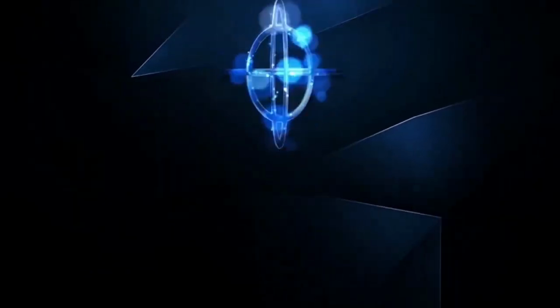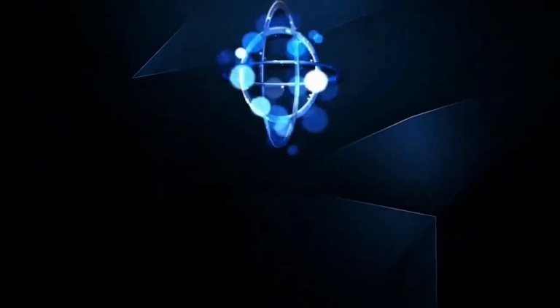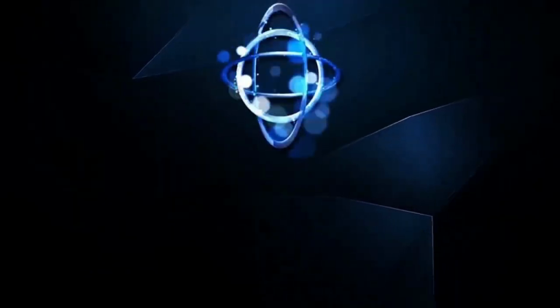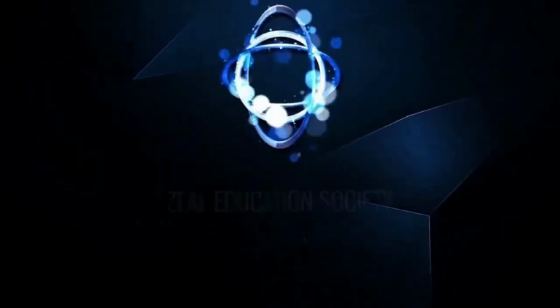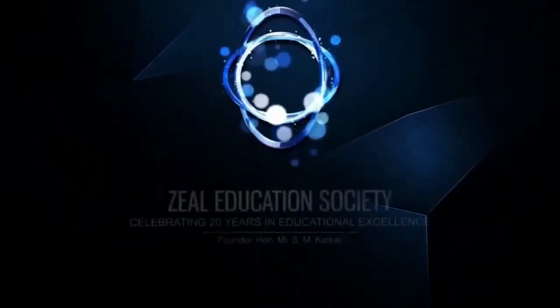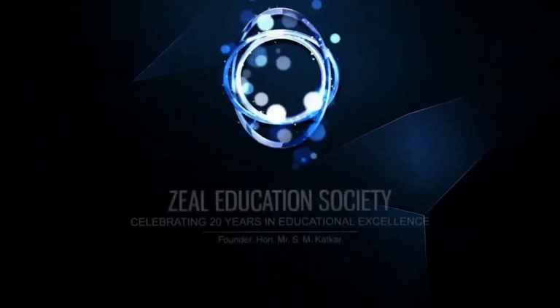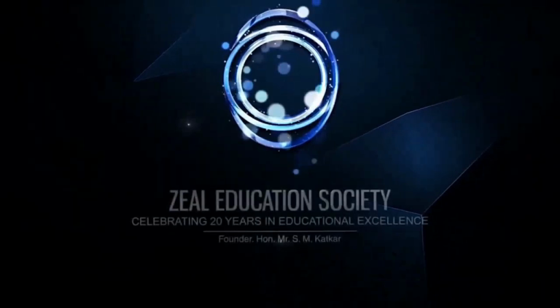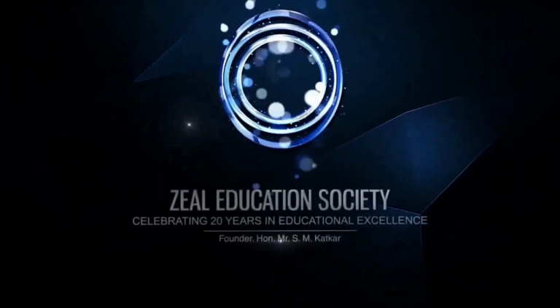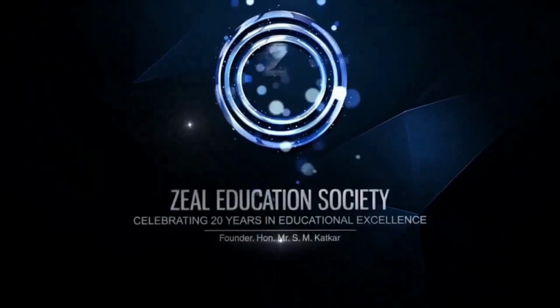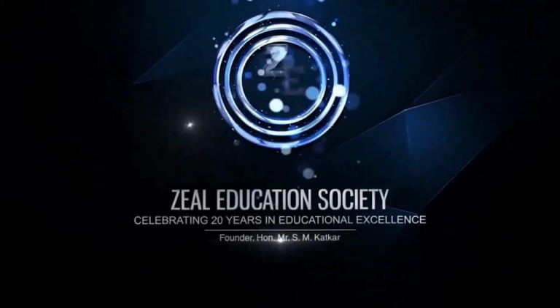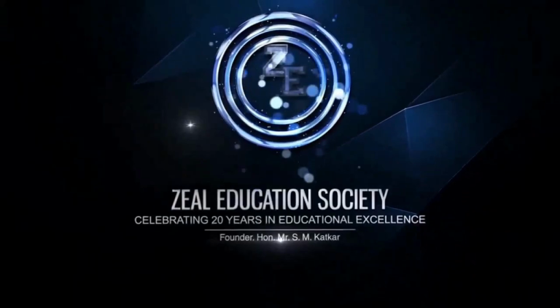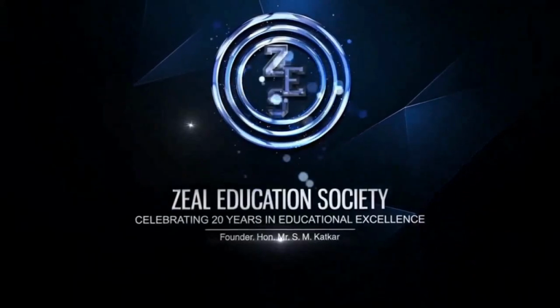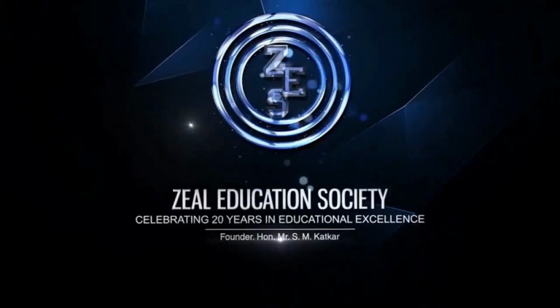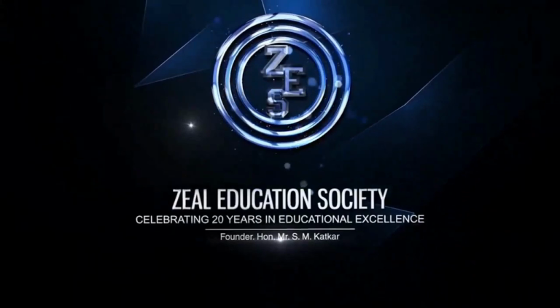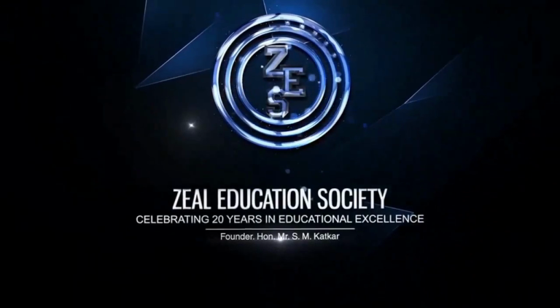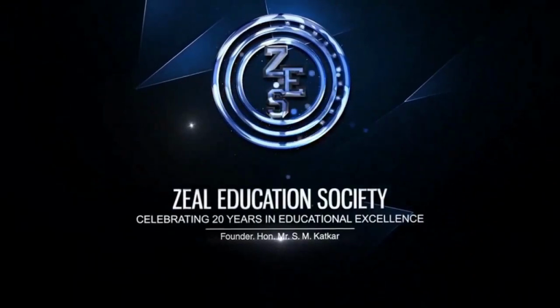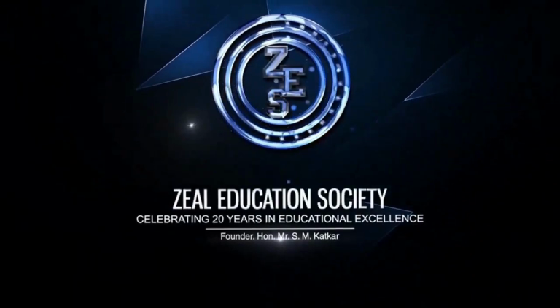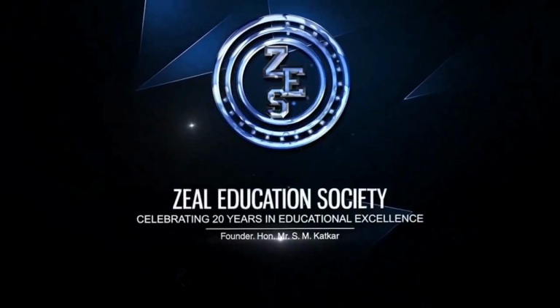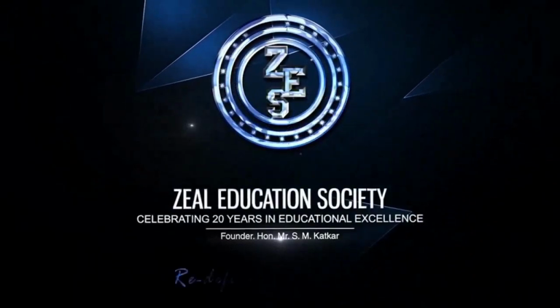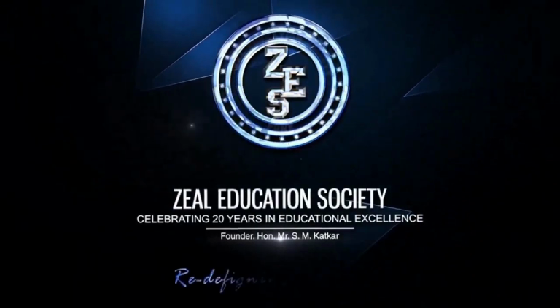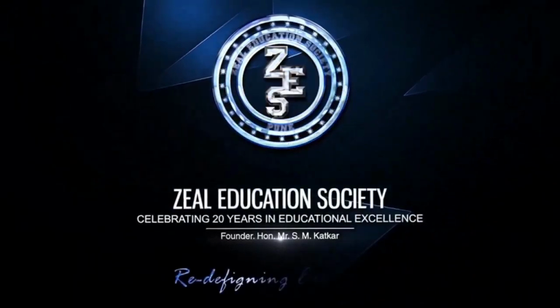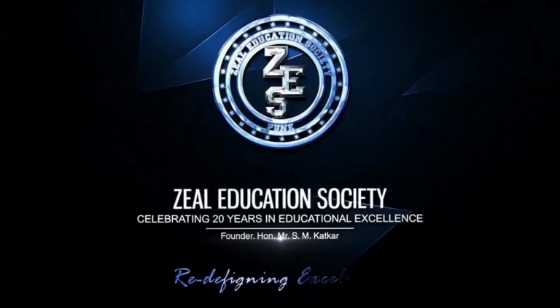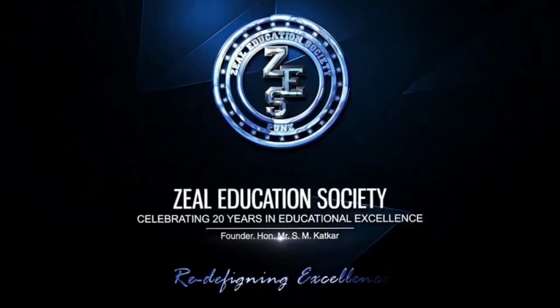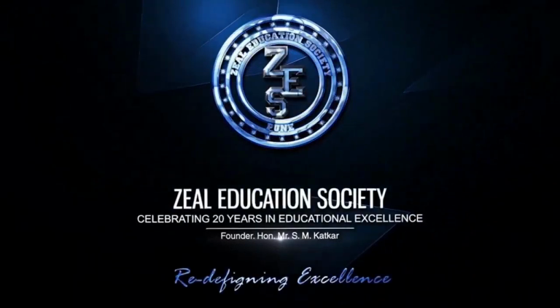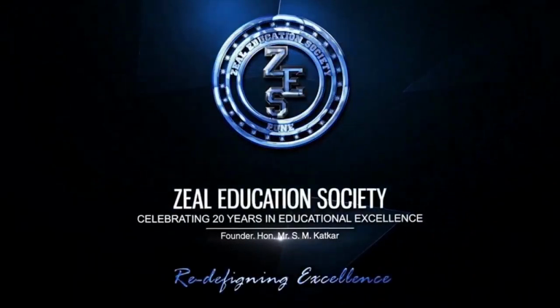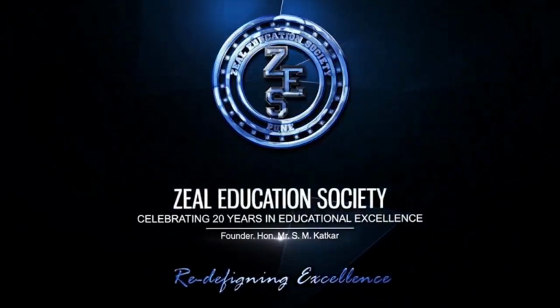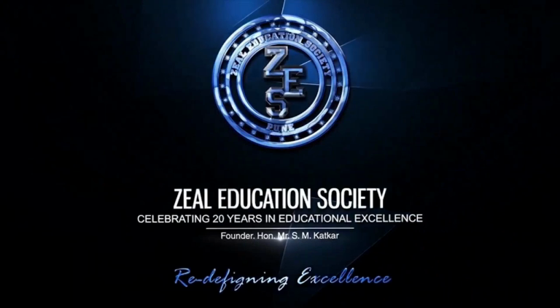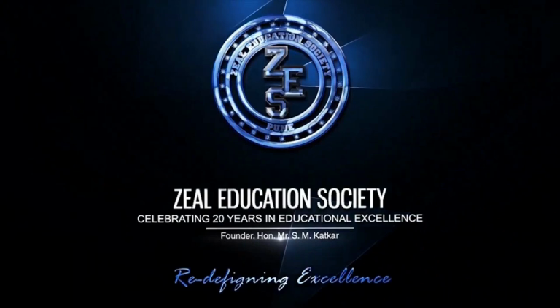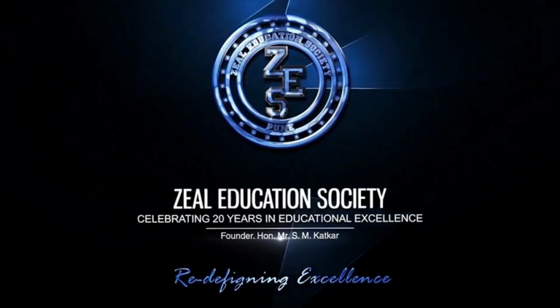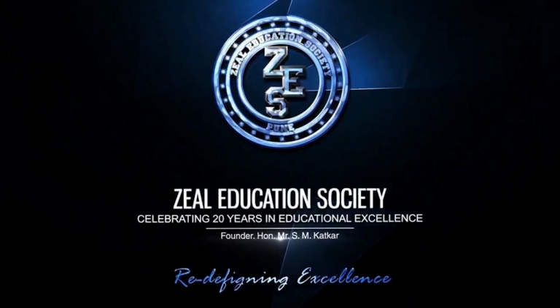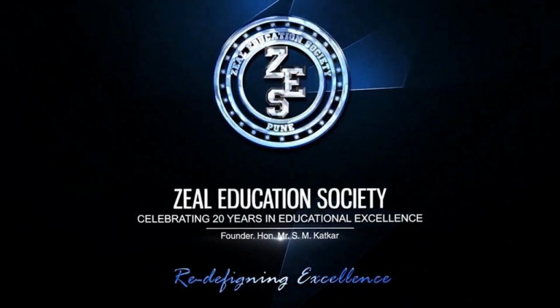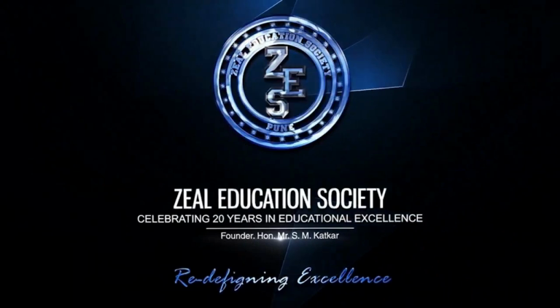Zheel Education Society — Redefining Excellence.